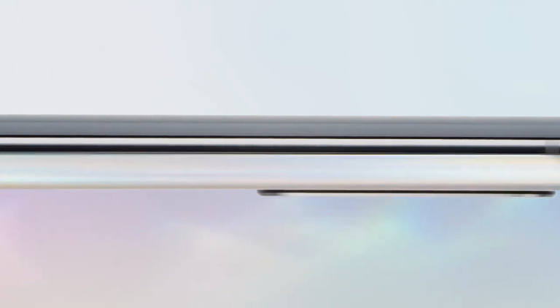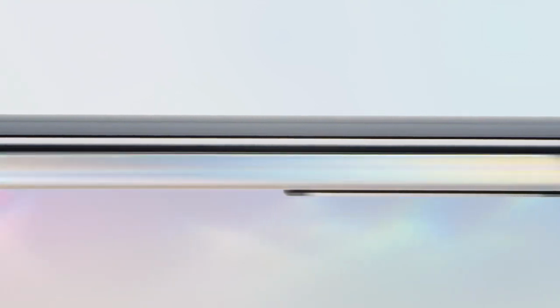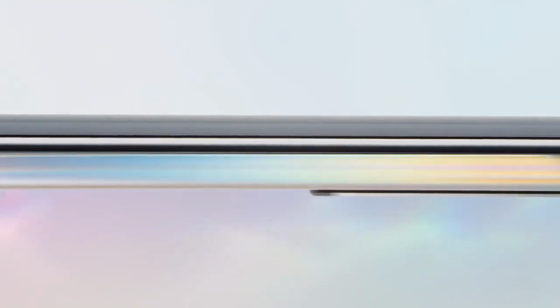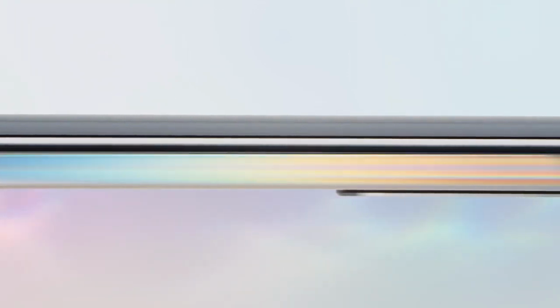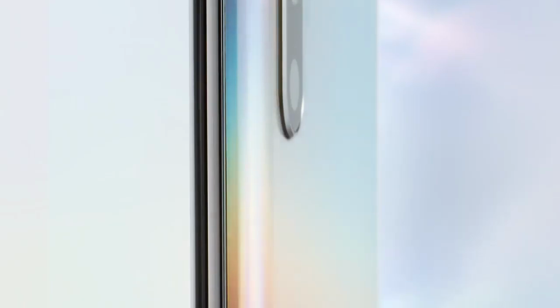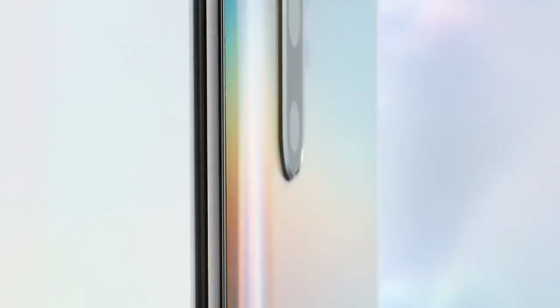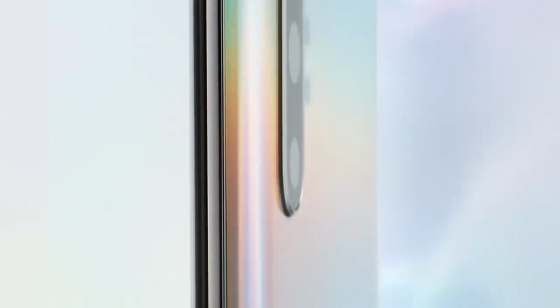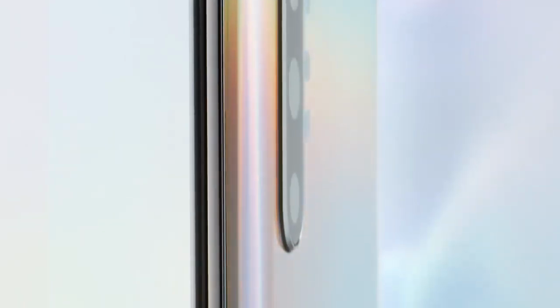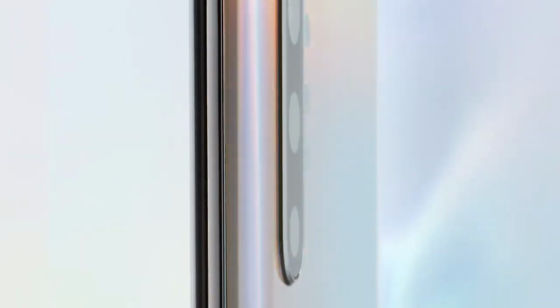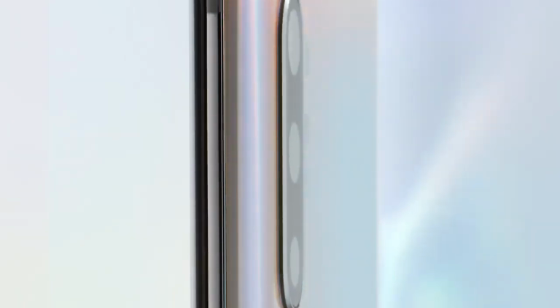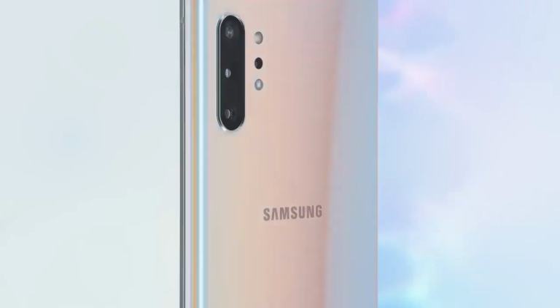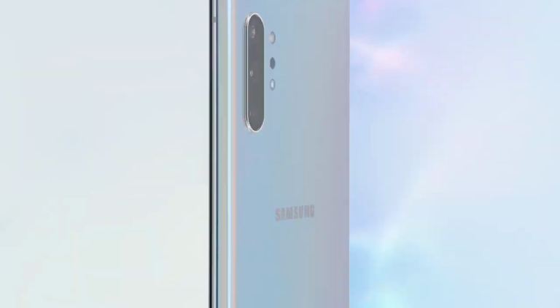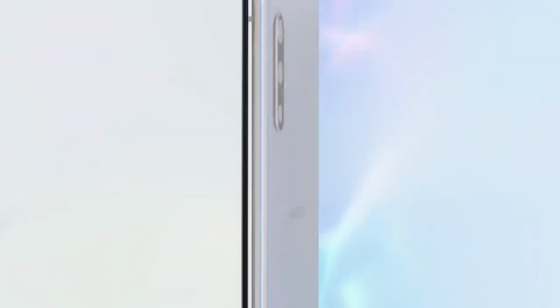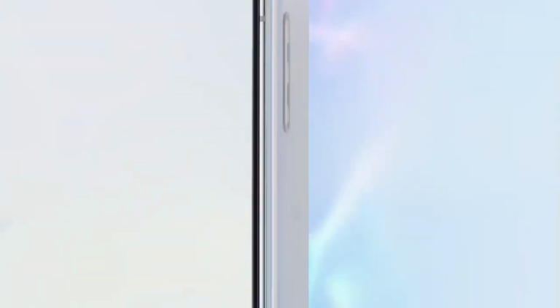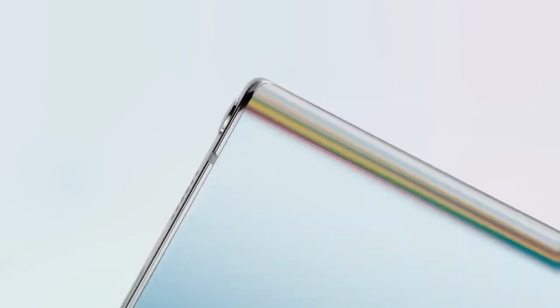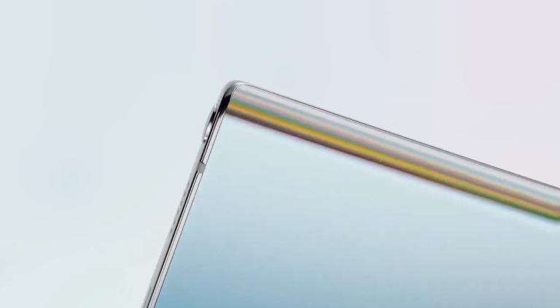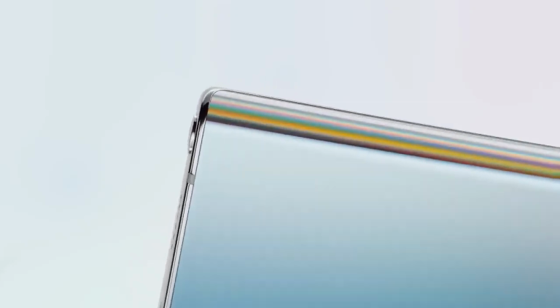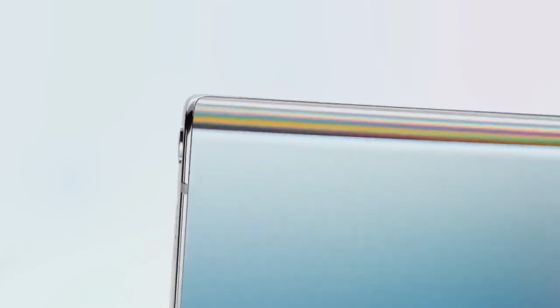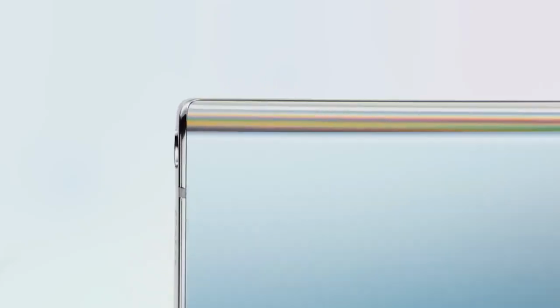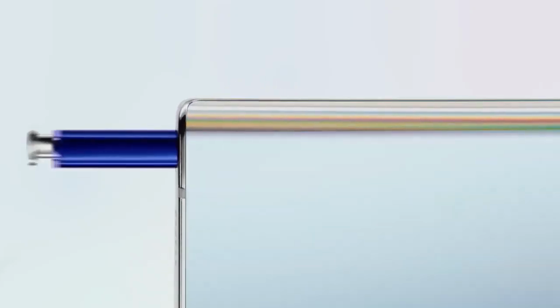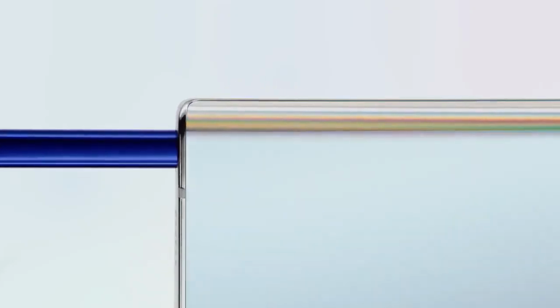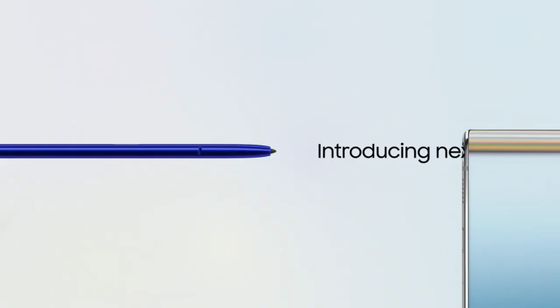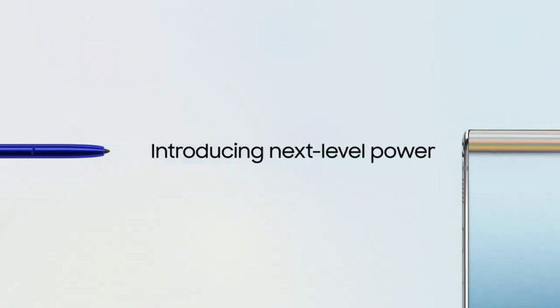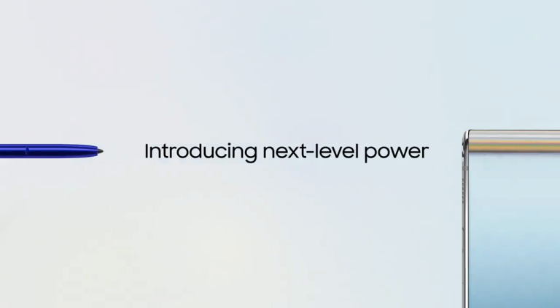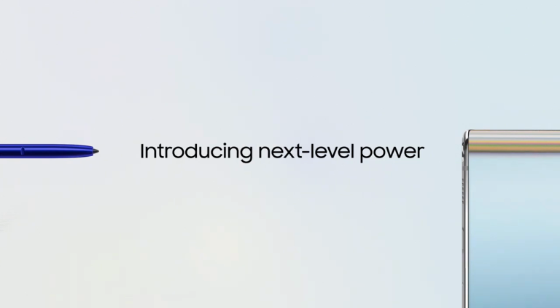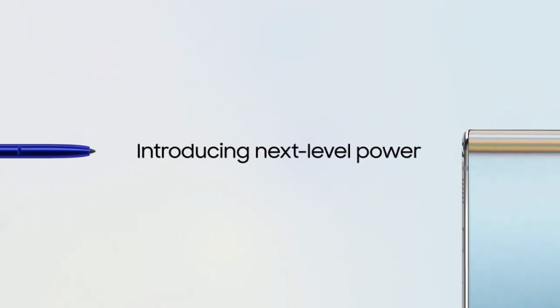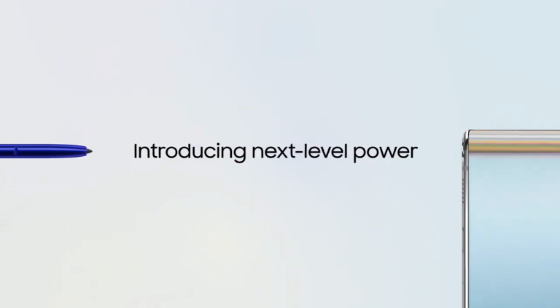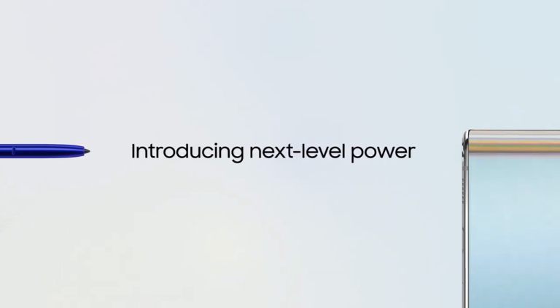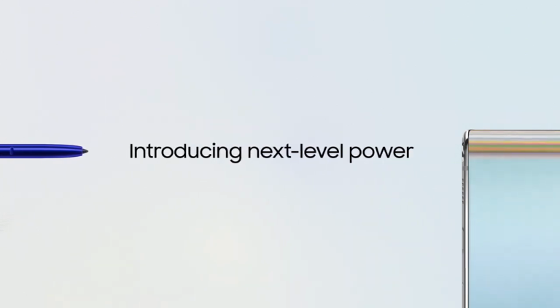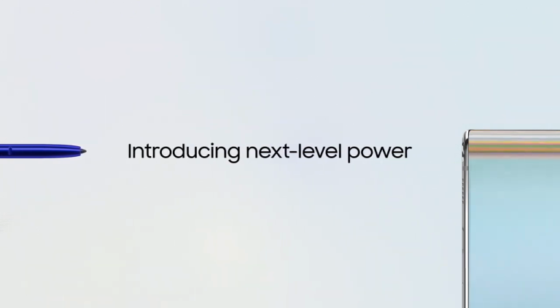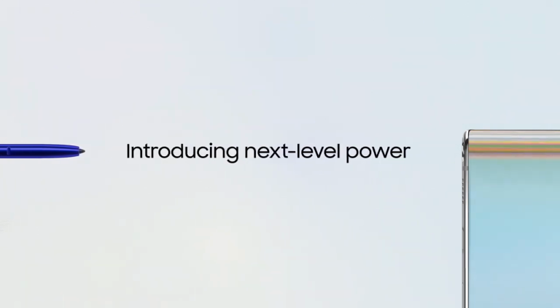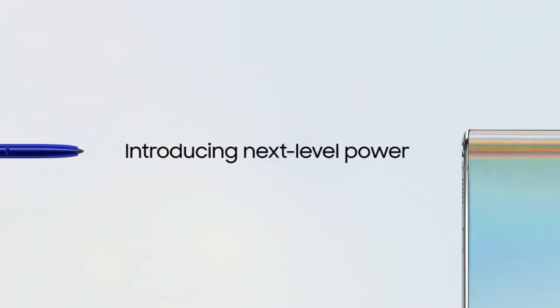With Galaxy Note, we haven't just made a new smartphone. Introducing next-level power — Galaxy Note 10 and 10 Plus.